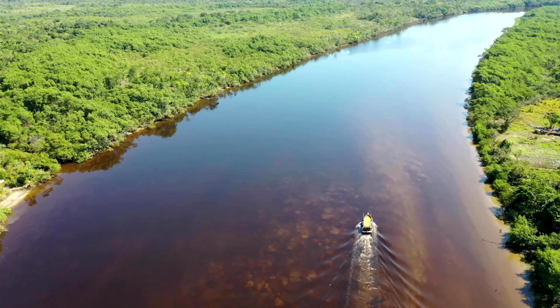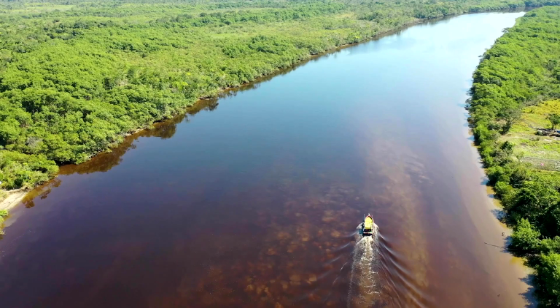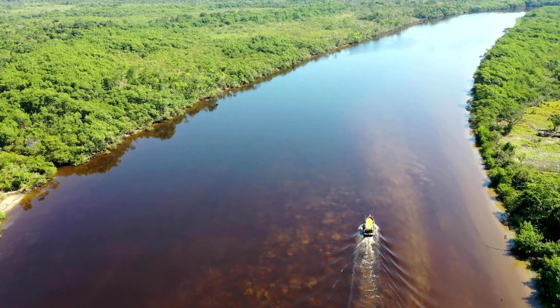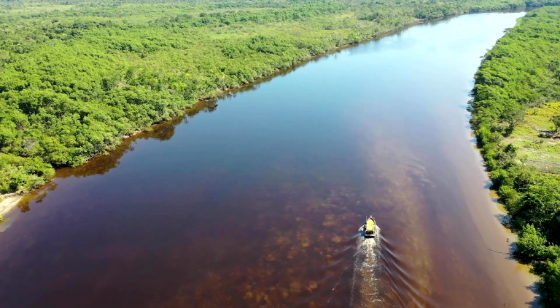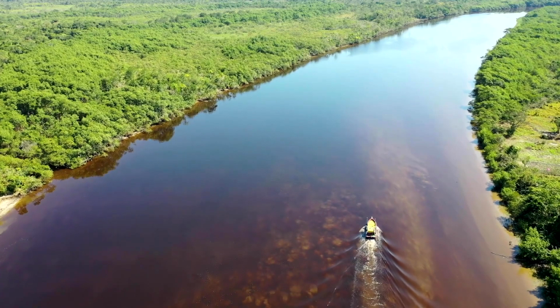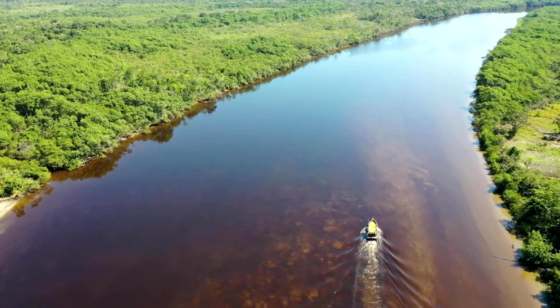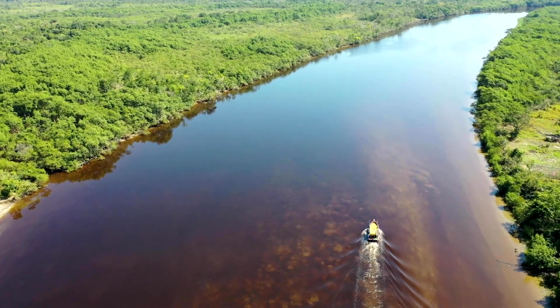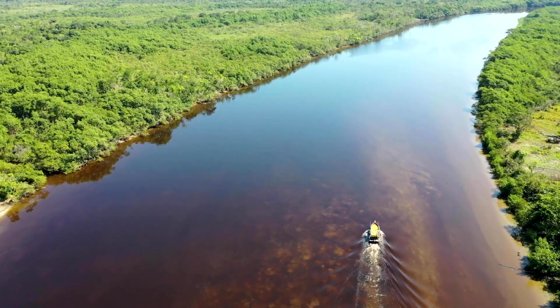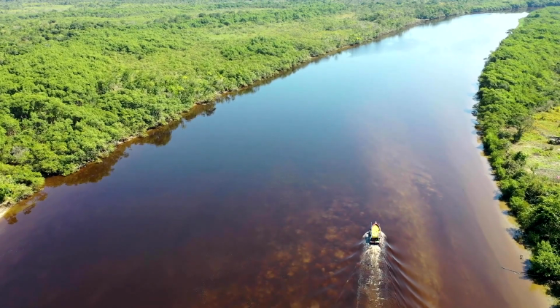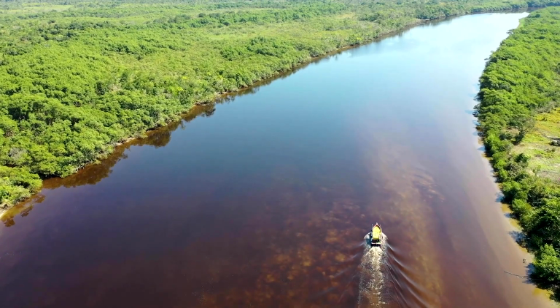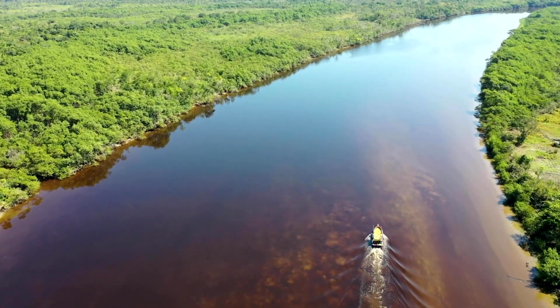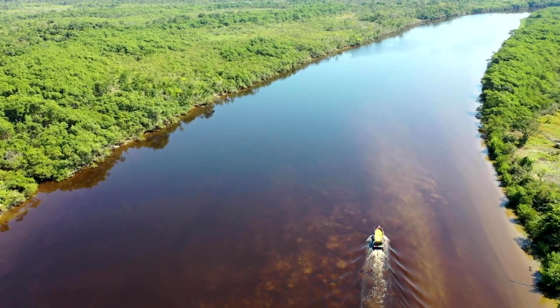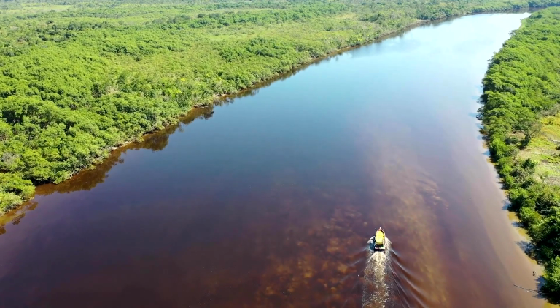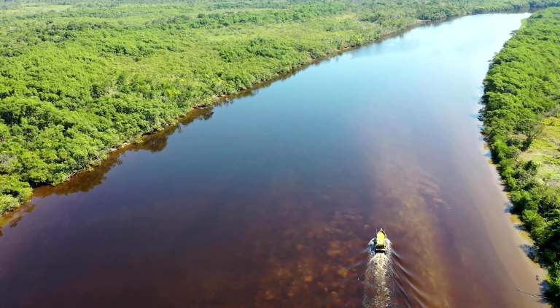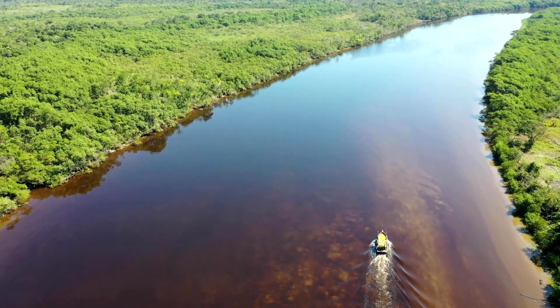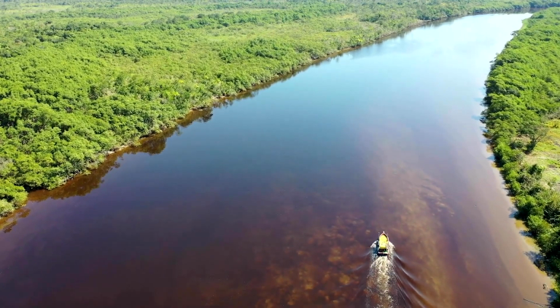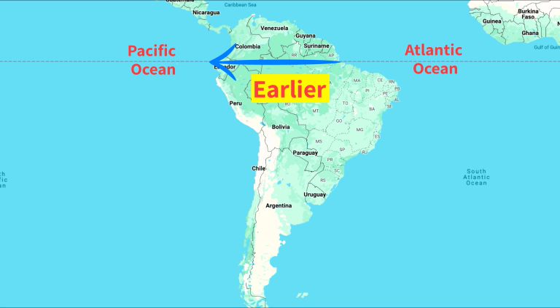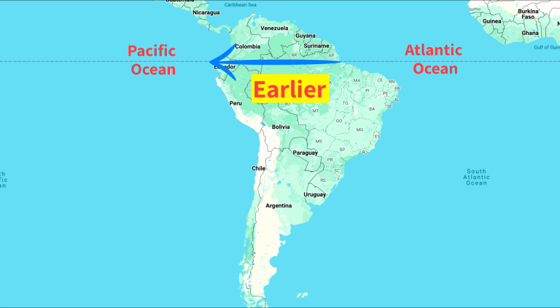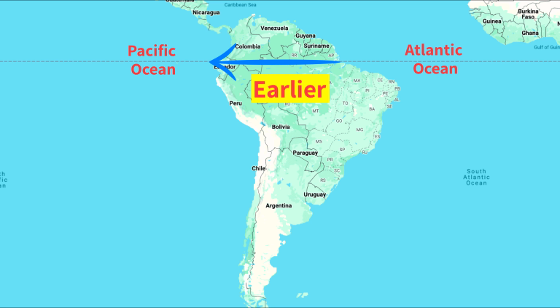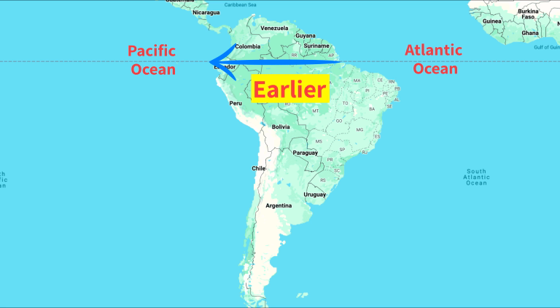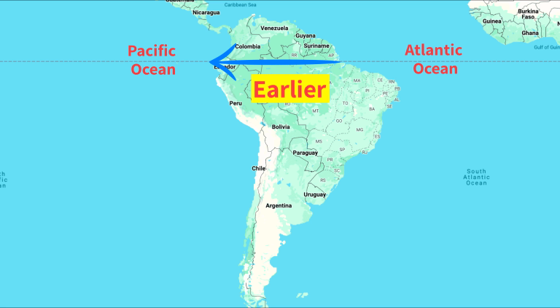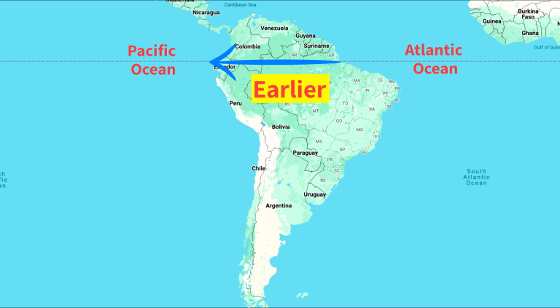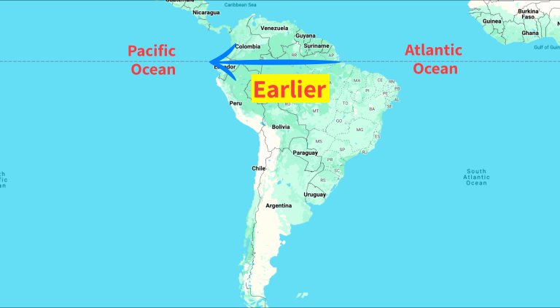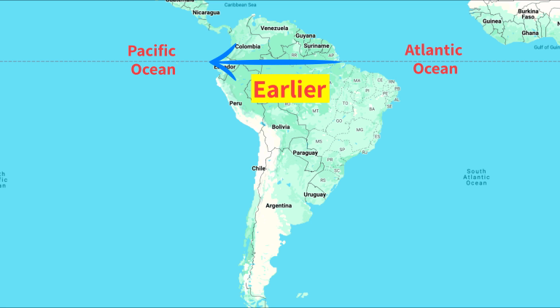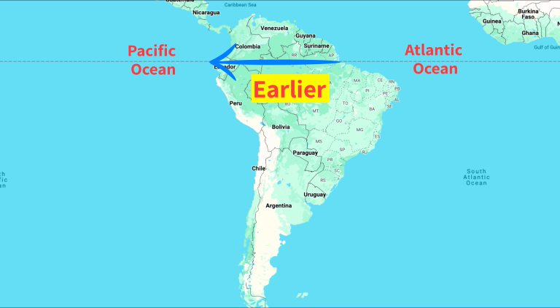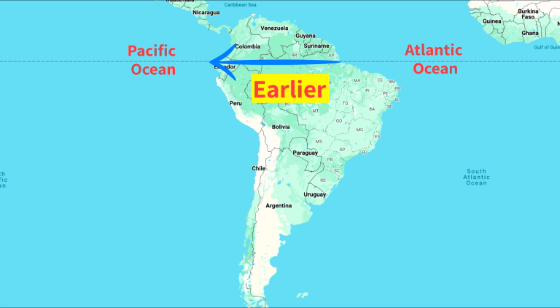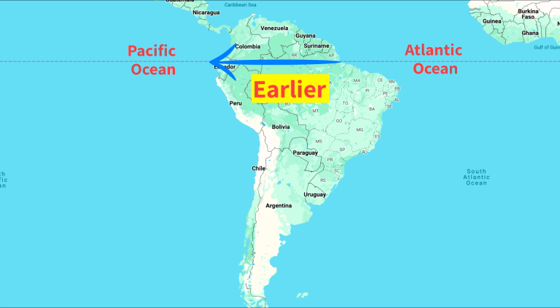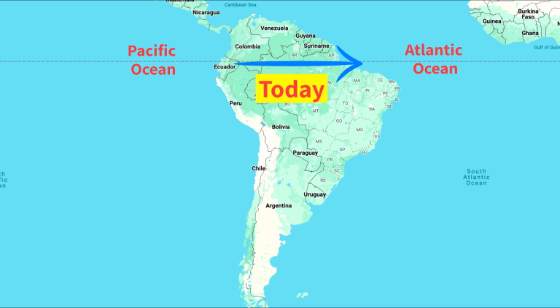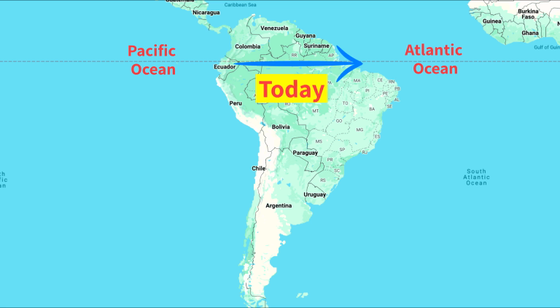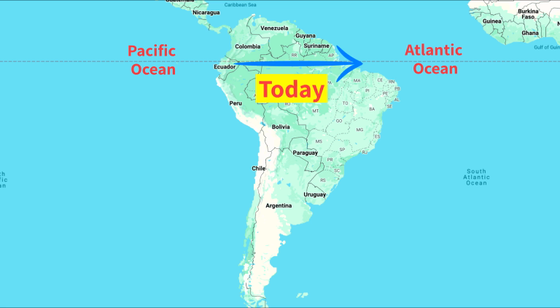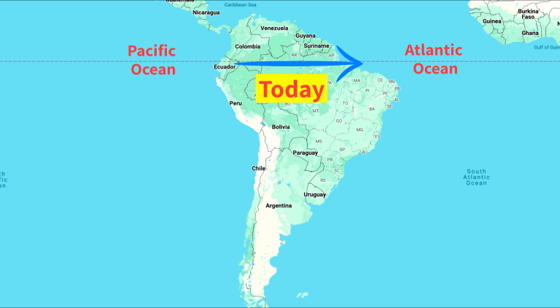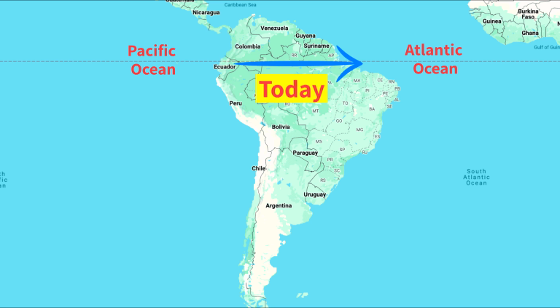Believe it or not, the Amazon River used to flow in the completely opposite direction, merging into the Pacific Ocean, and not the Atlantic Ocean.